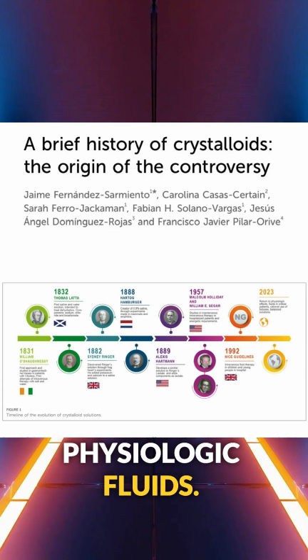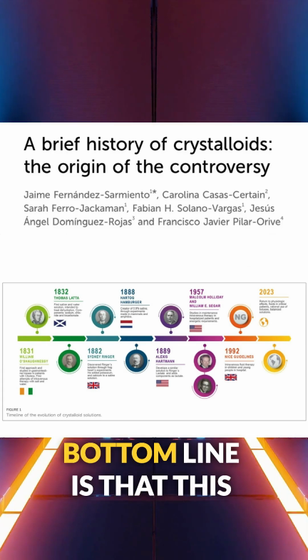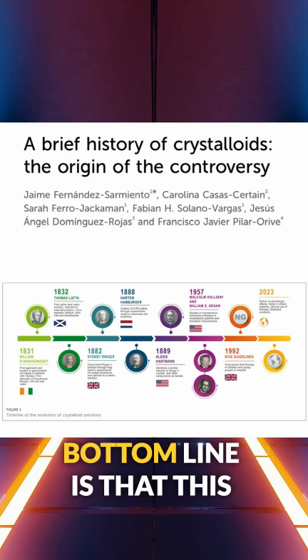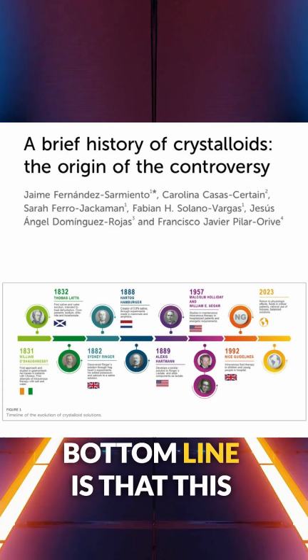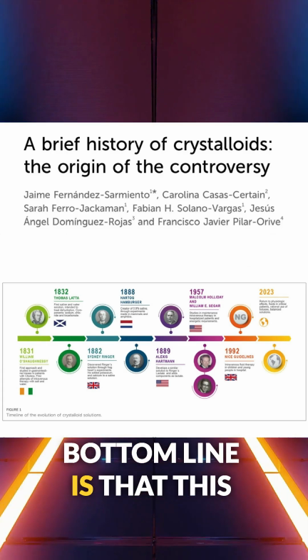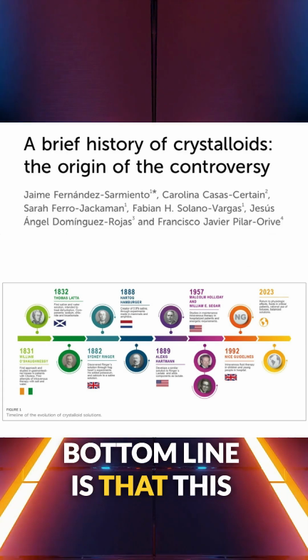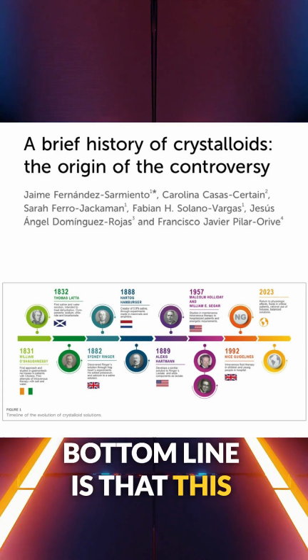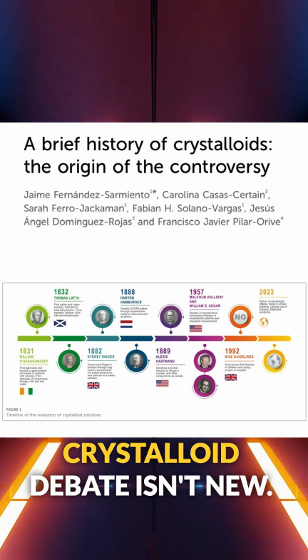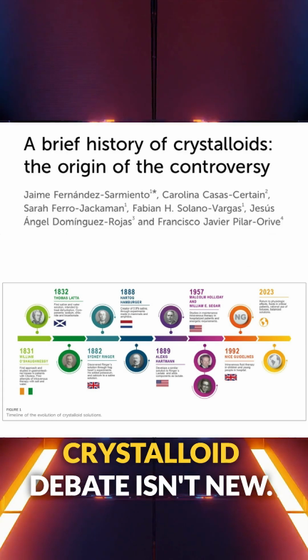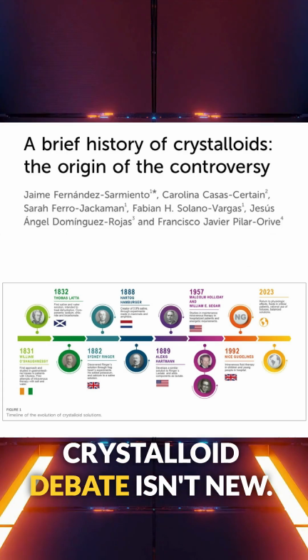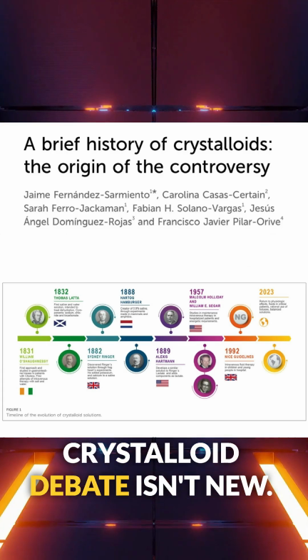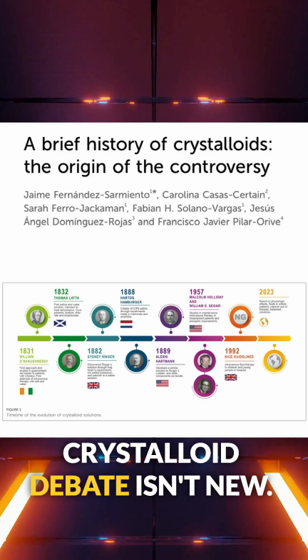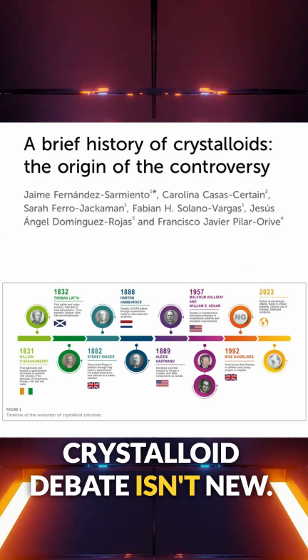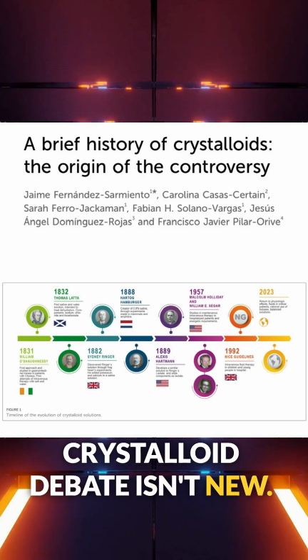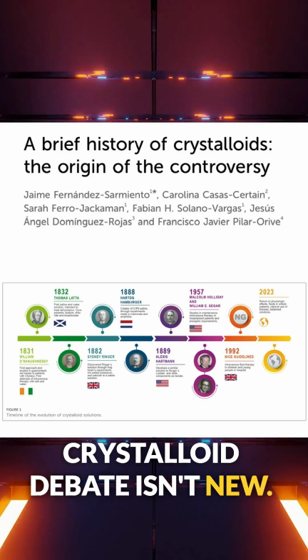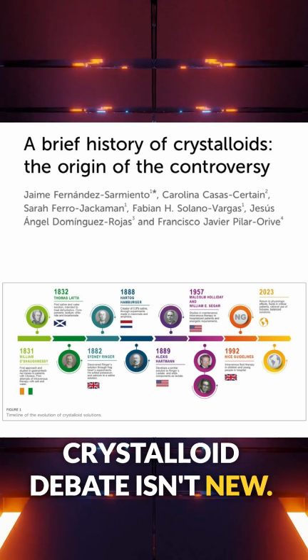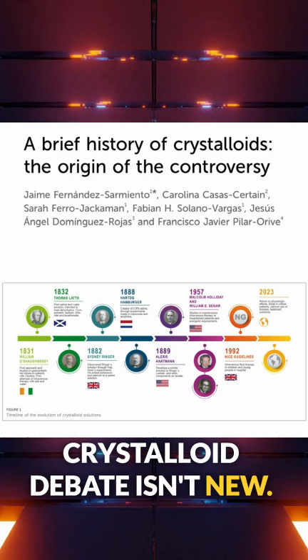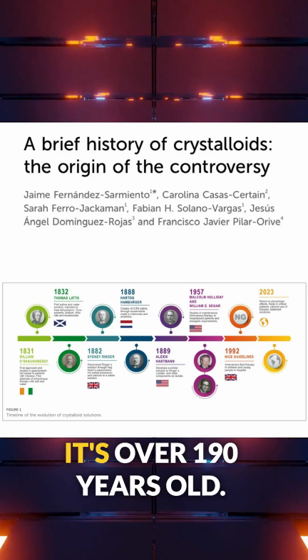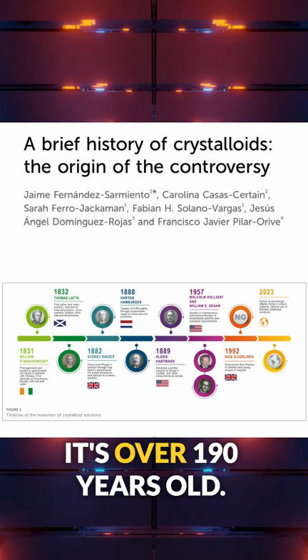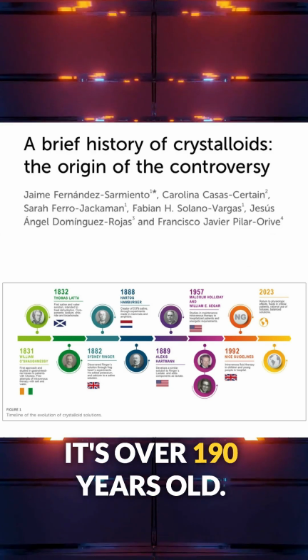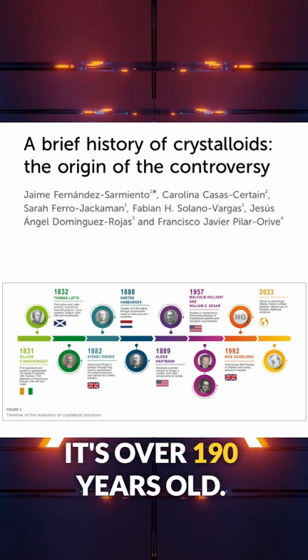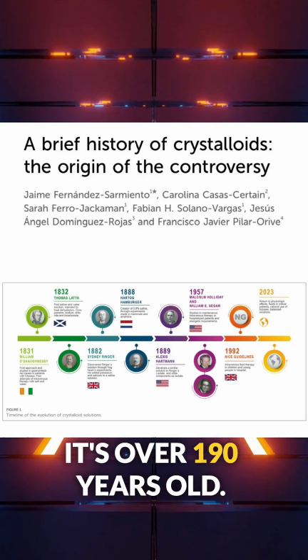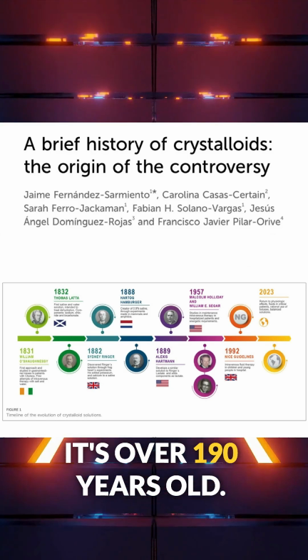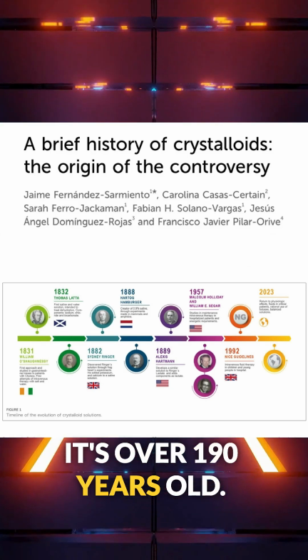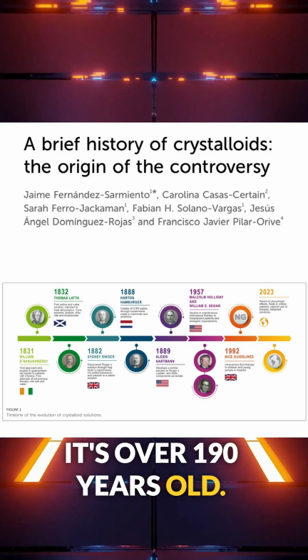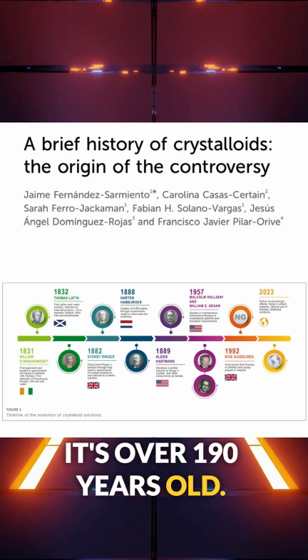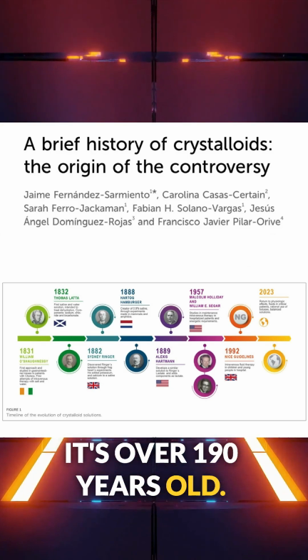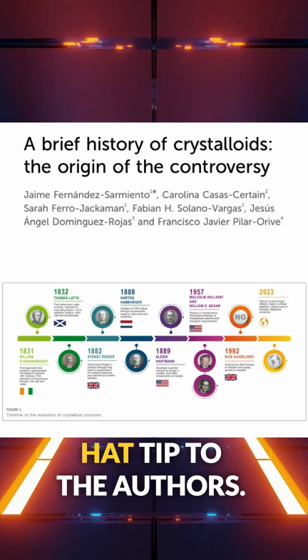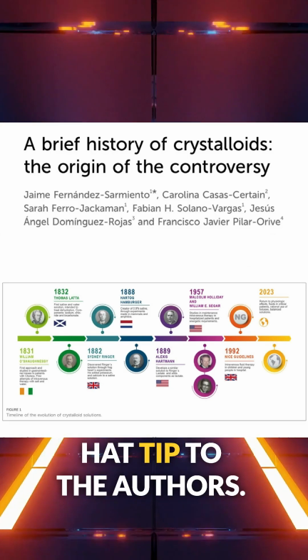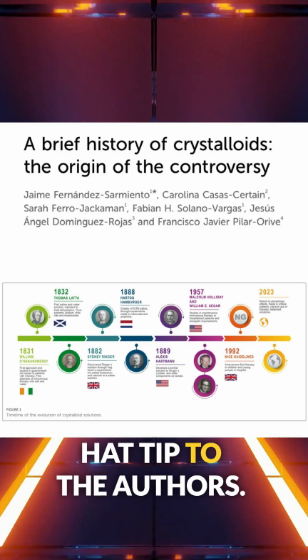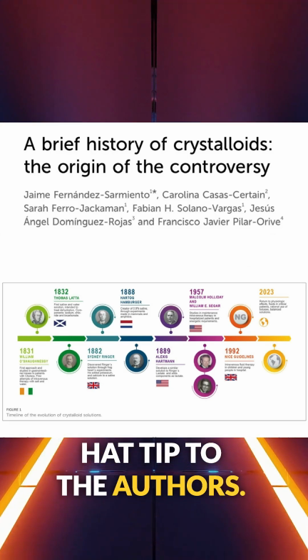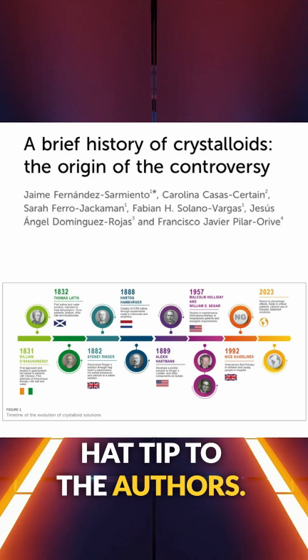Bottom line is that this crystalloid debate isn't new — it's over 190 years old. Hat tip to the authors.